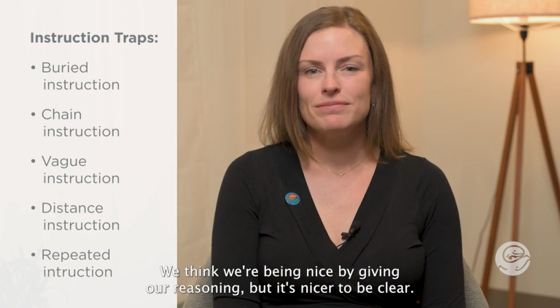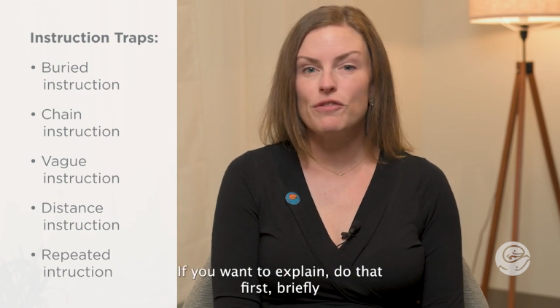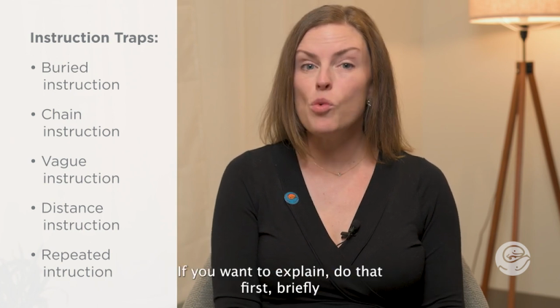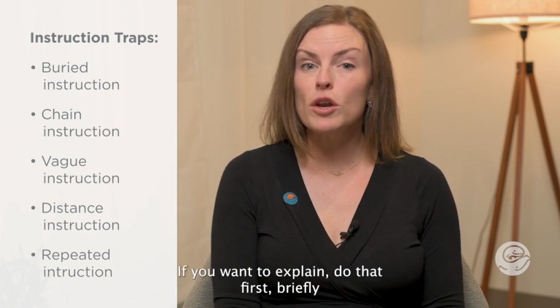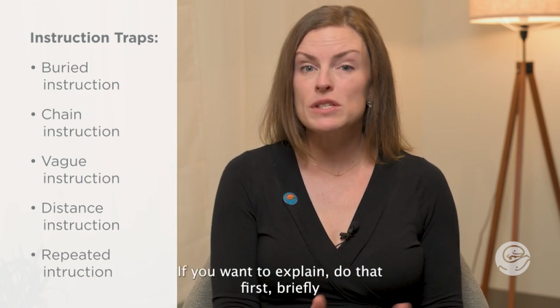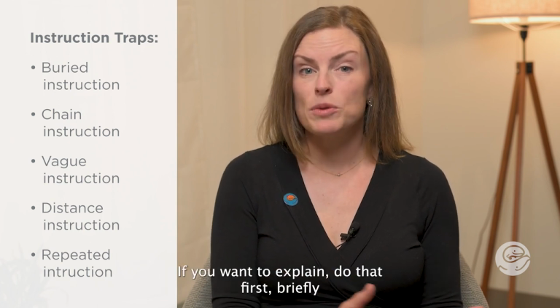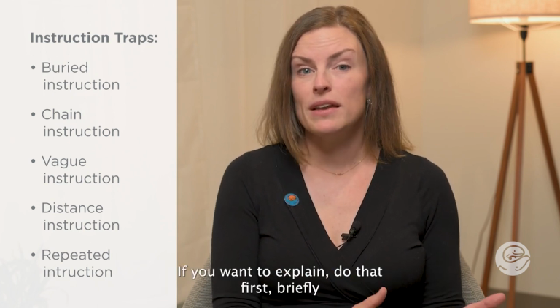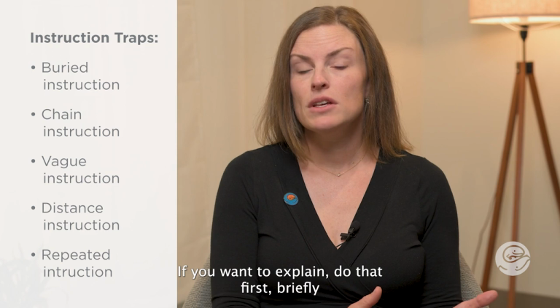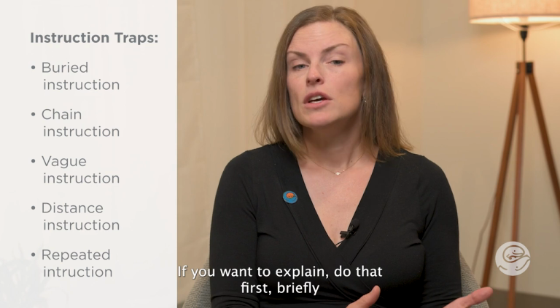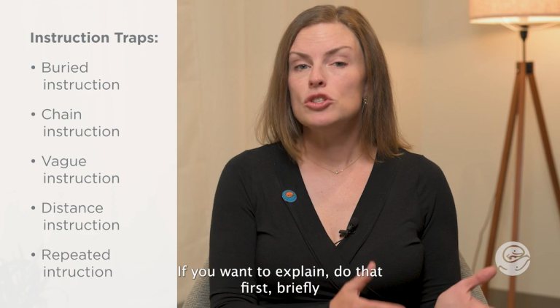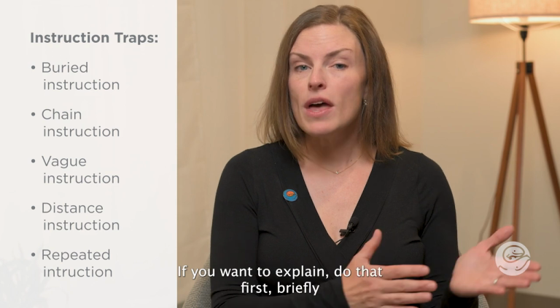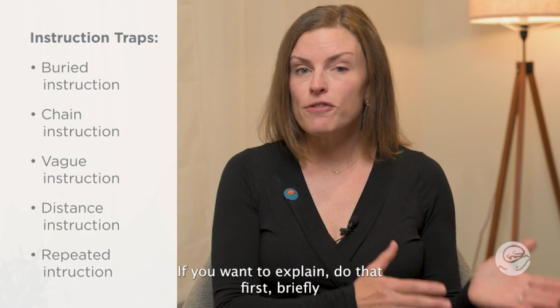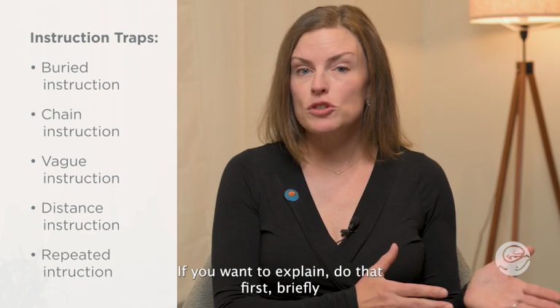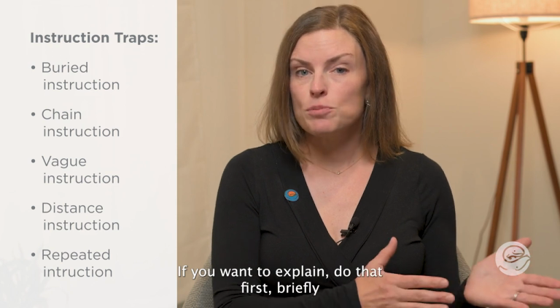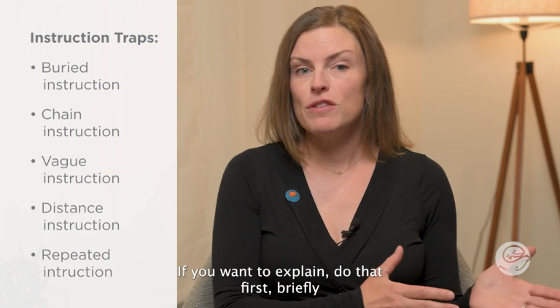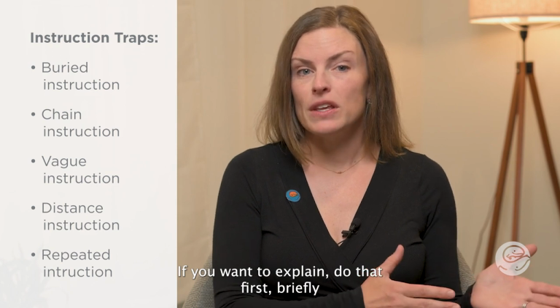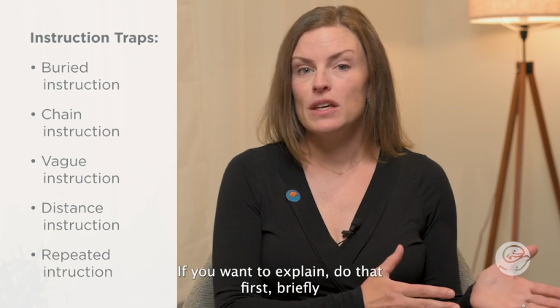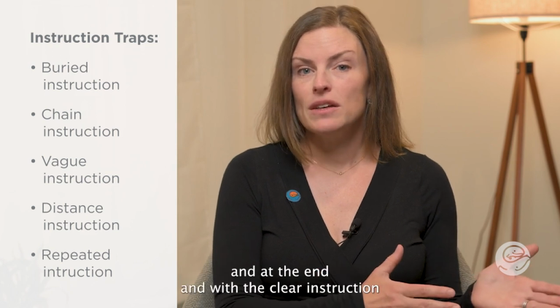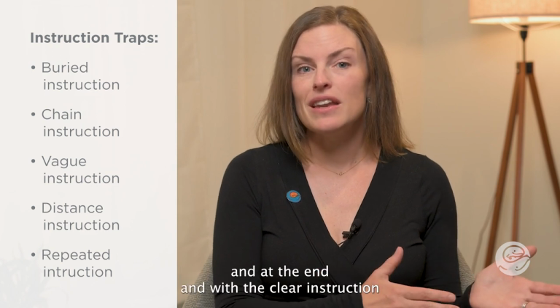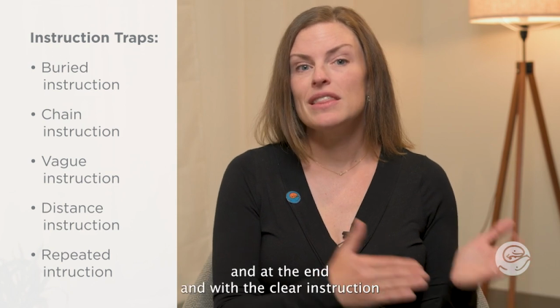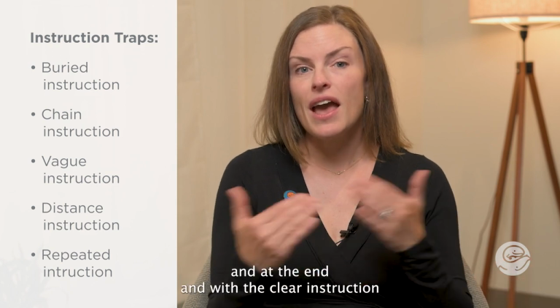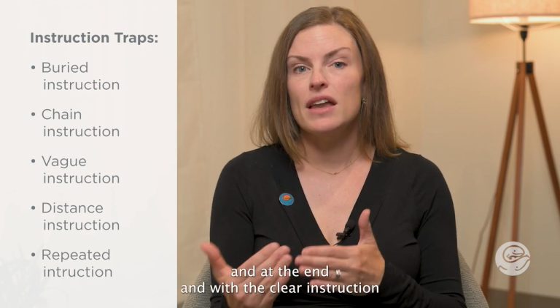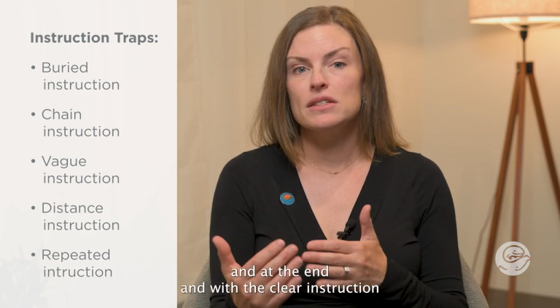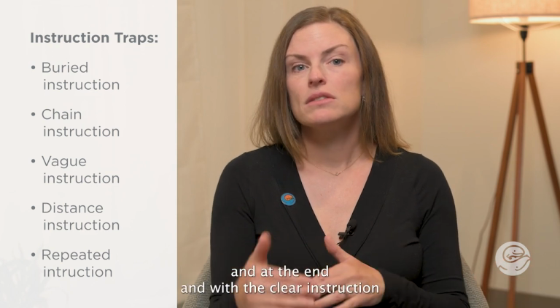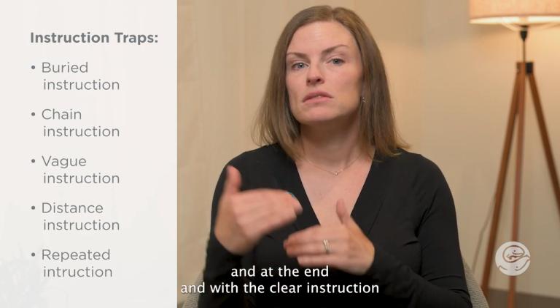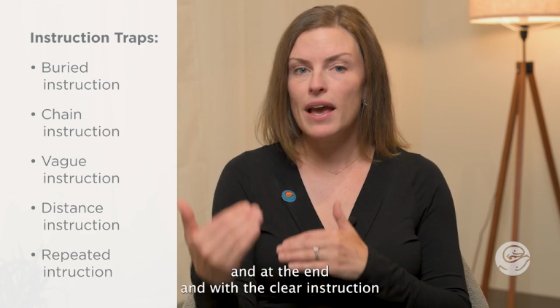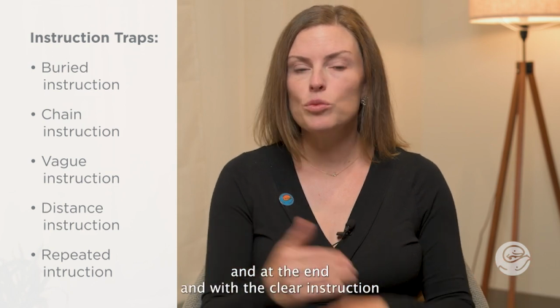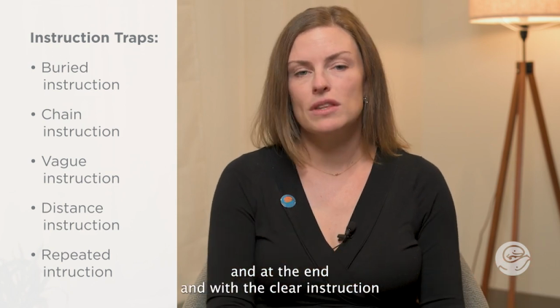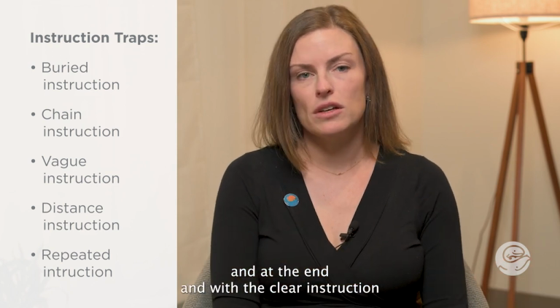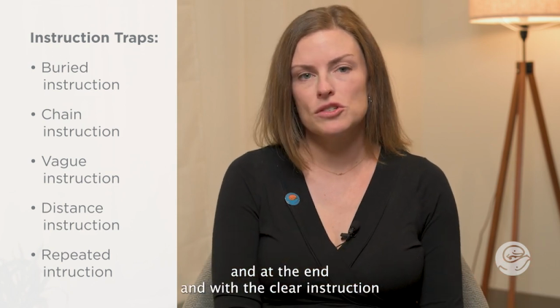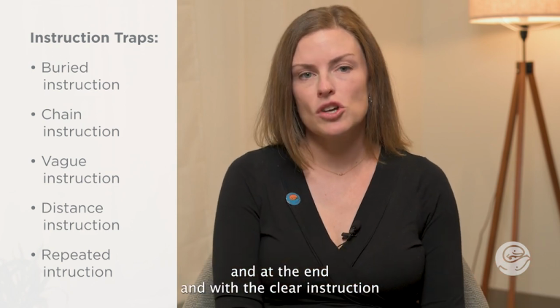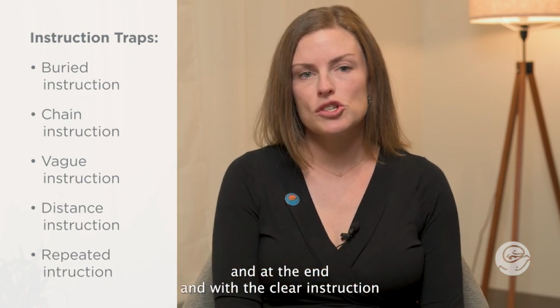We think we're being nice by giving our reasoning, but it's nicer to be clear. If you want to explain, do that first briefly, and at the end, end with the clear instruction.